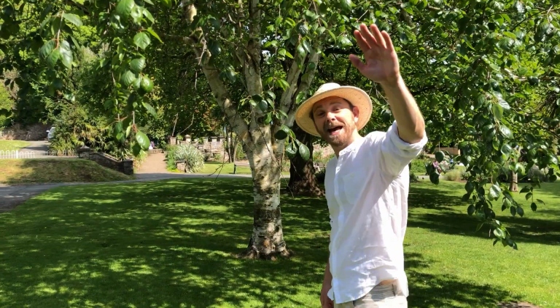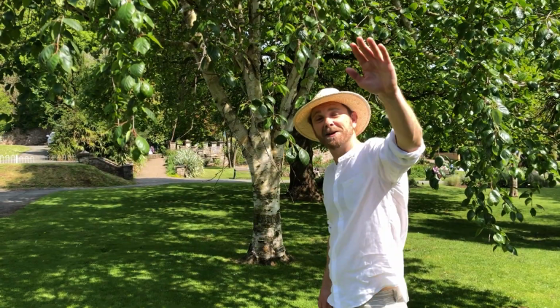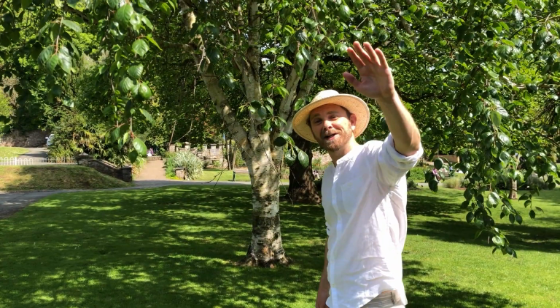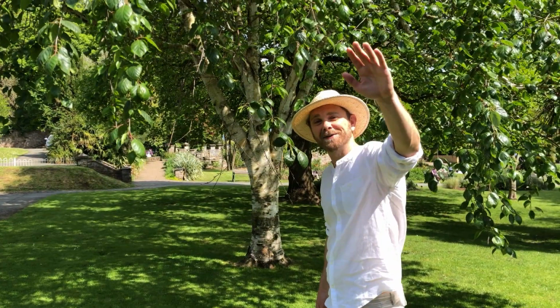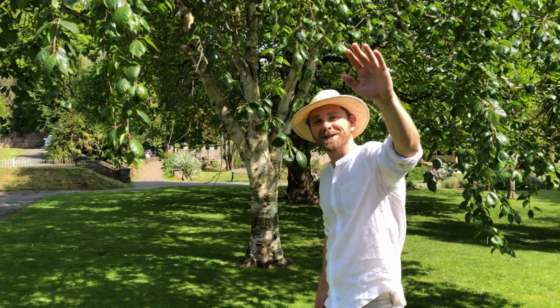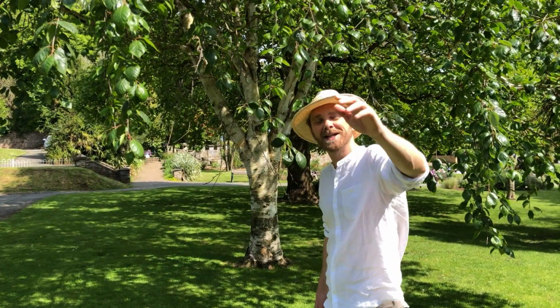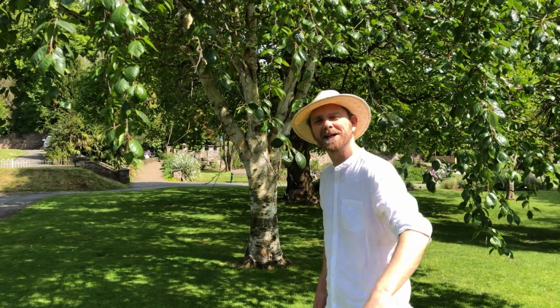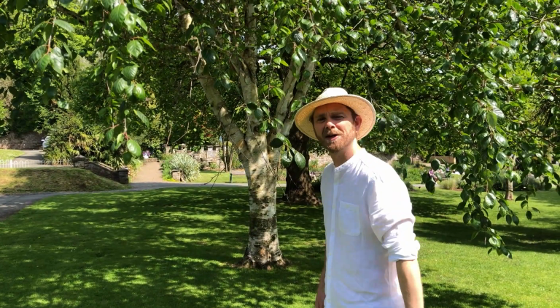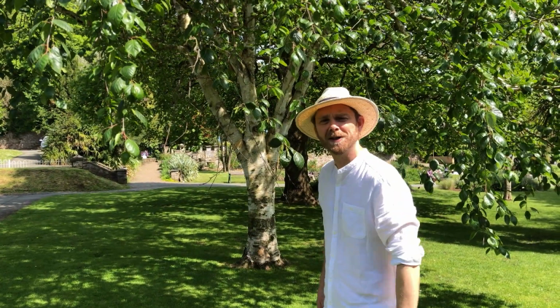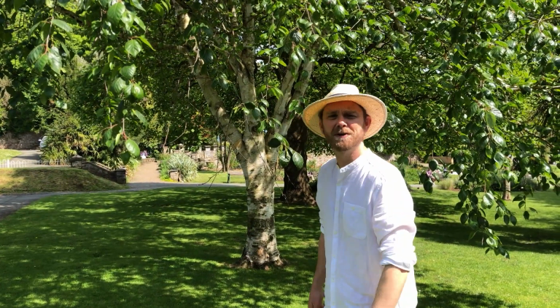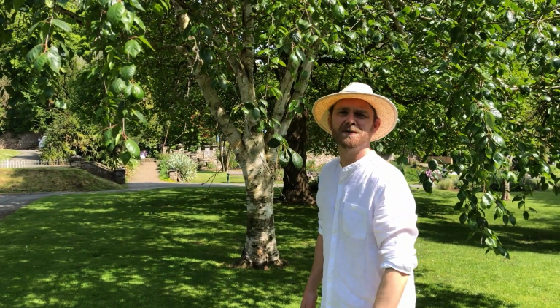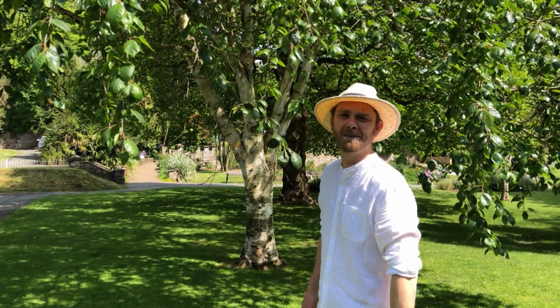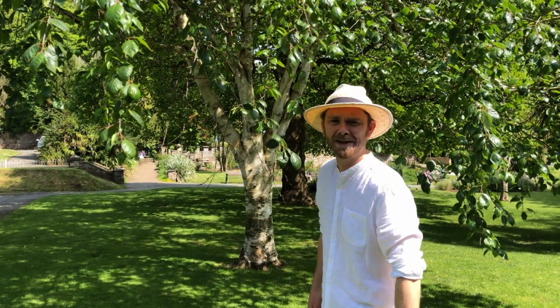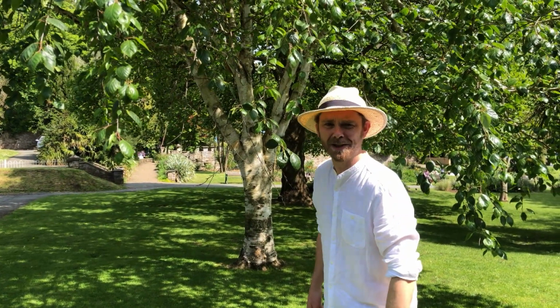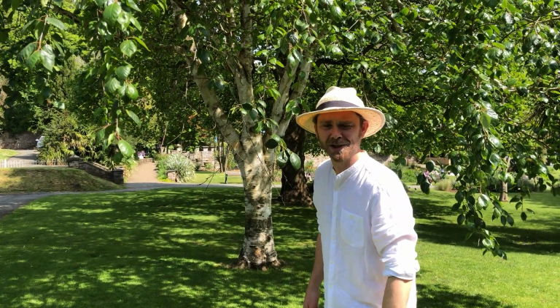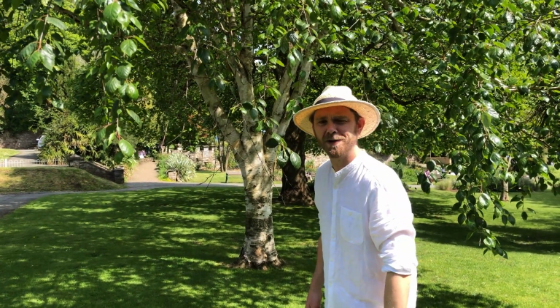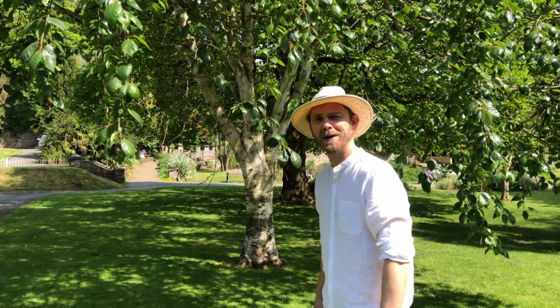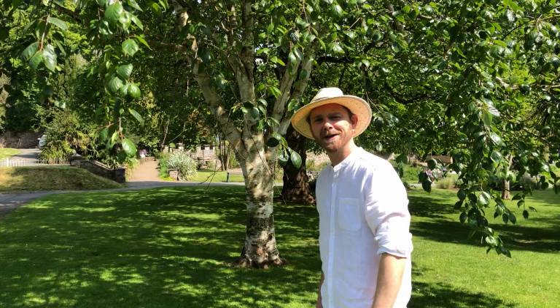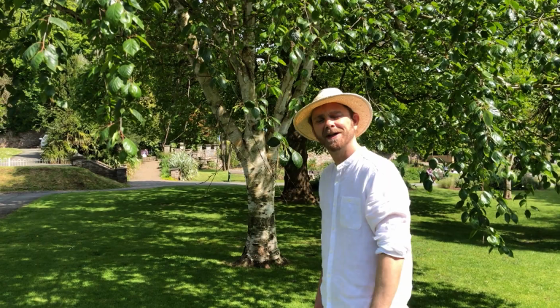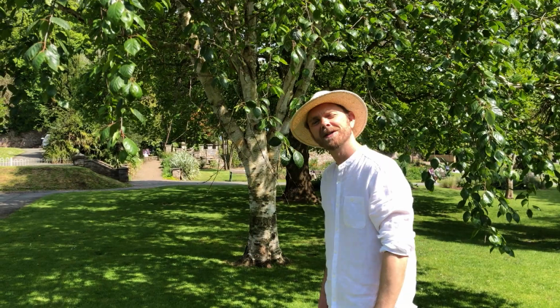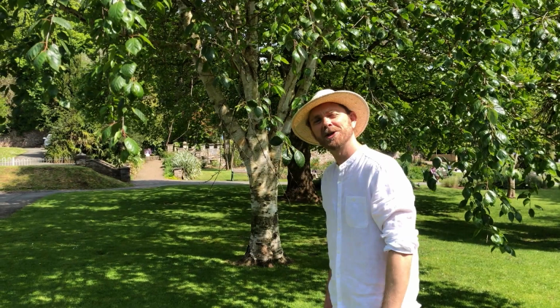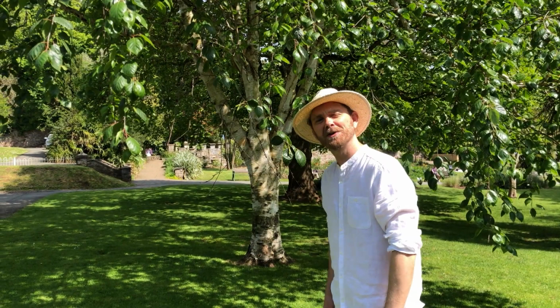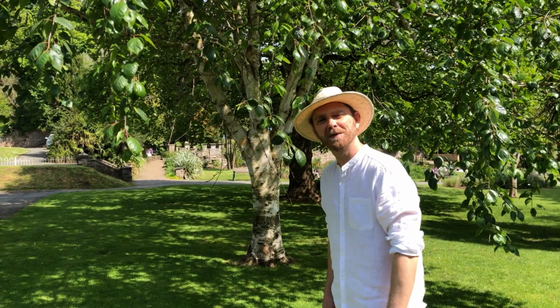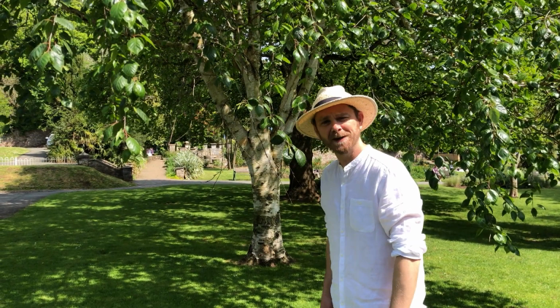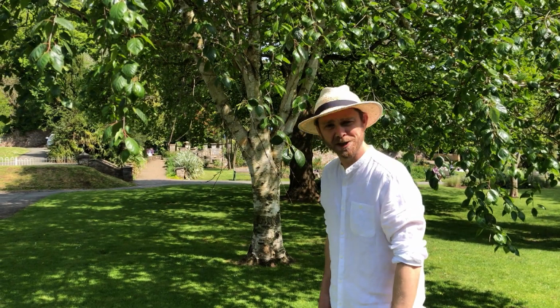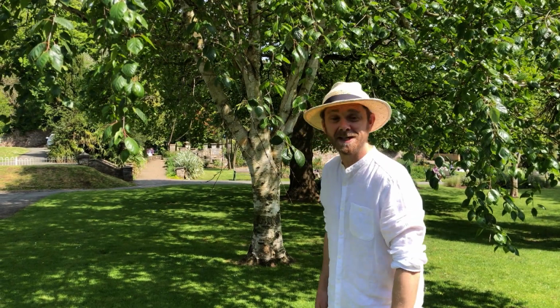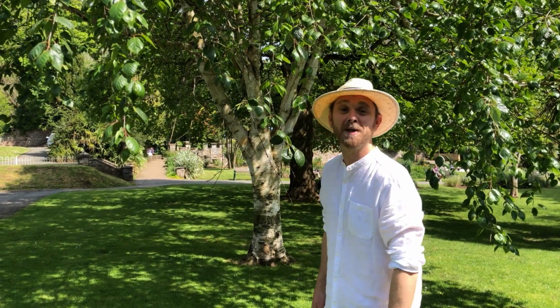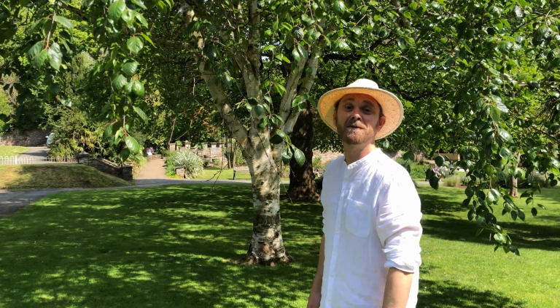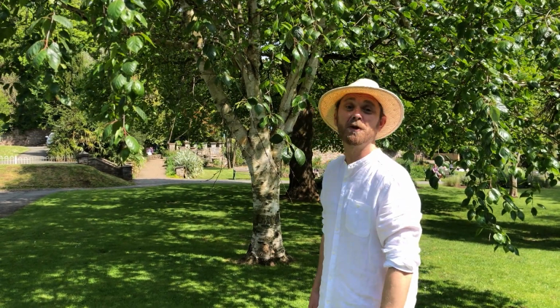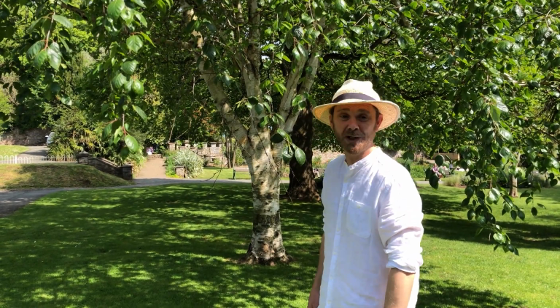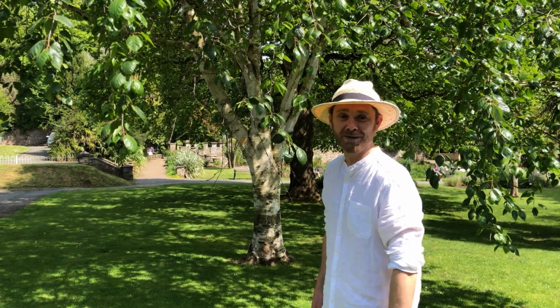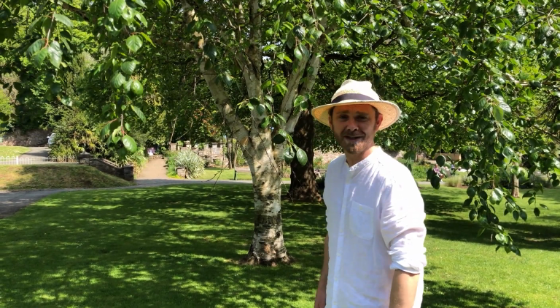Hello tree lovers! Today we're taking a look at this beautiful Himalayan birch in Grove Park. First I'm going to show you a few features, then I'm going to give you three tree facts.